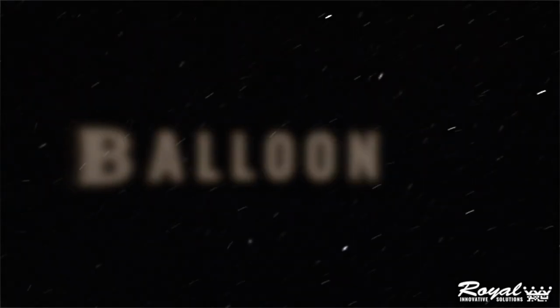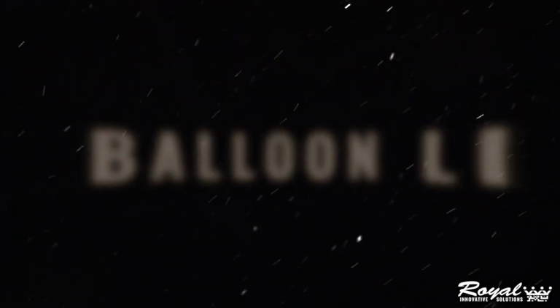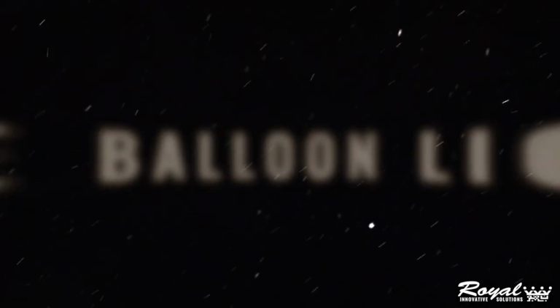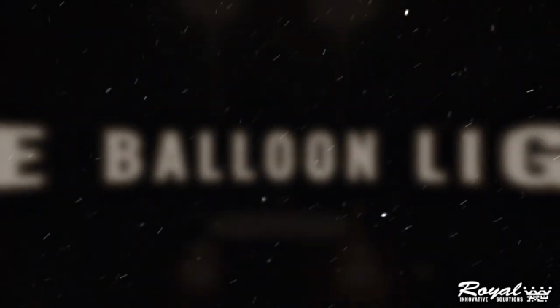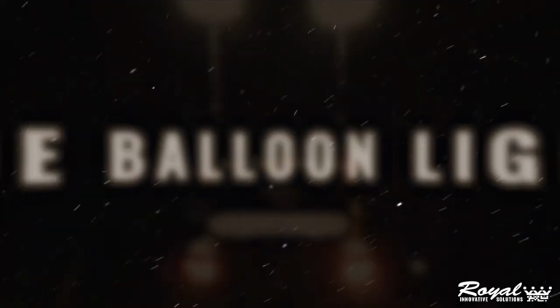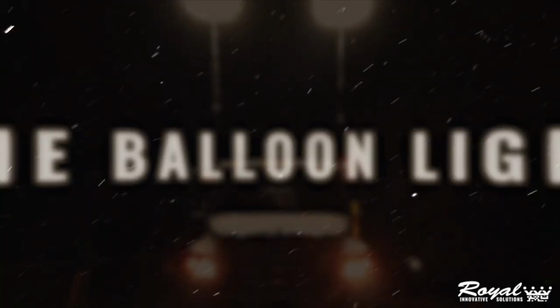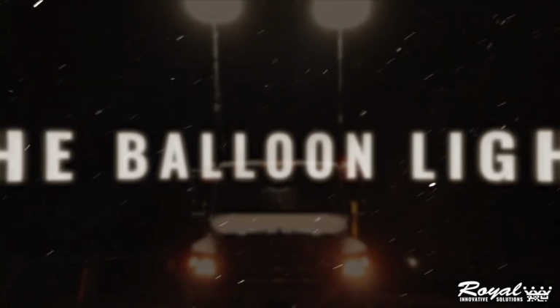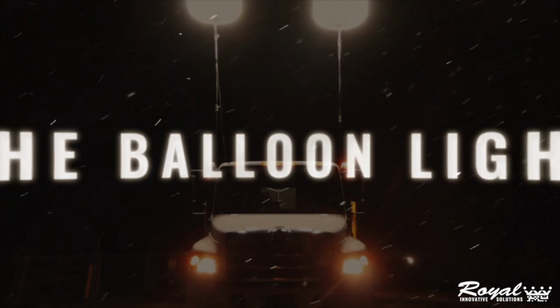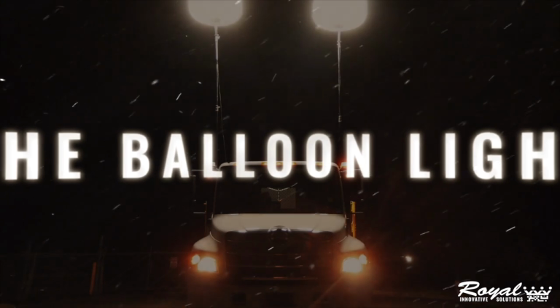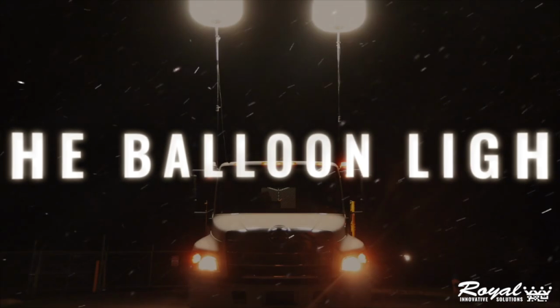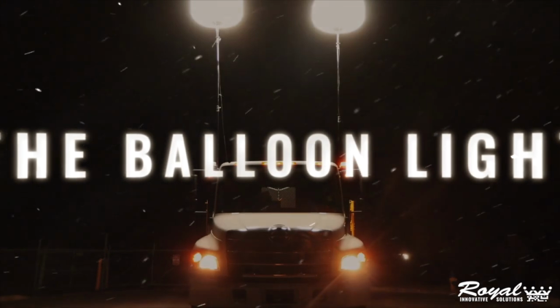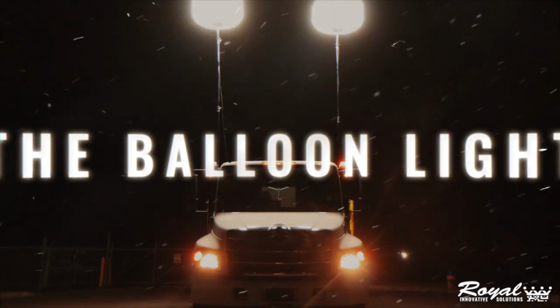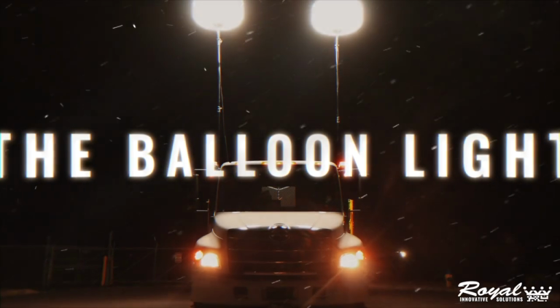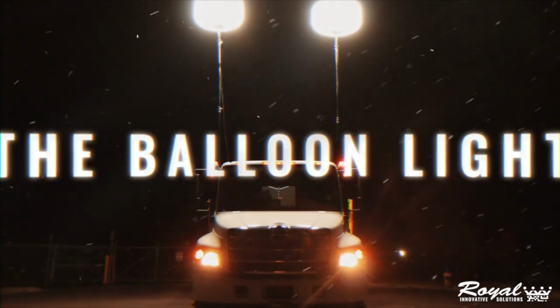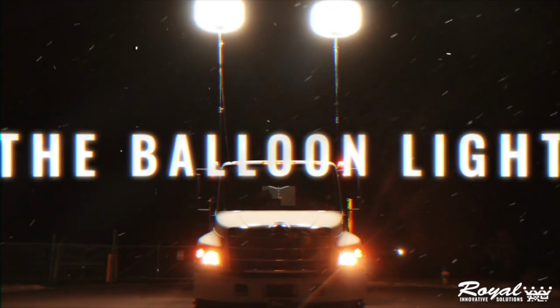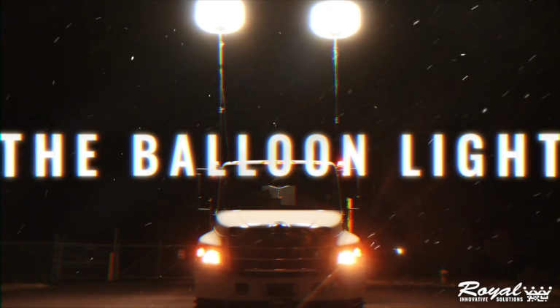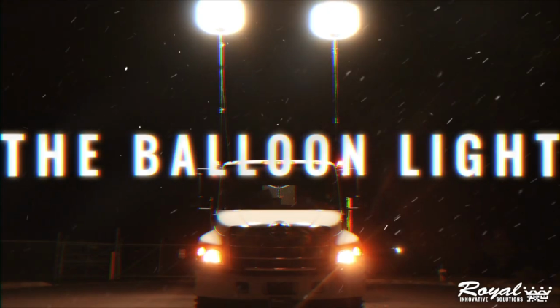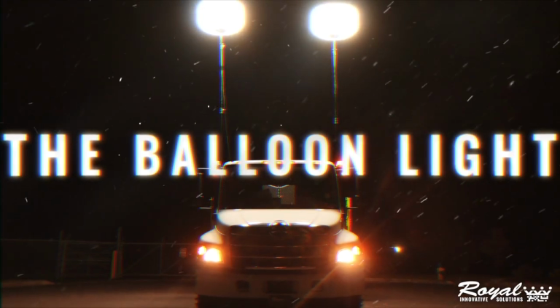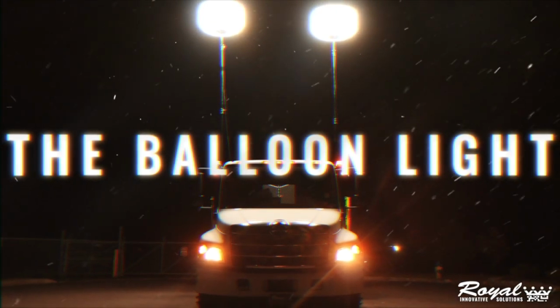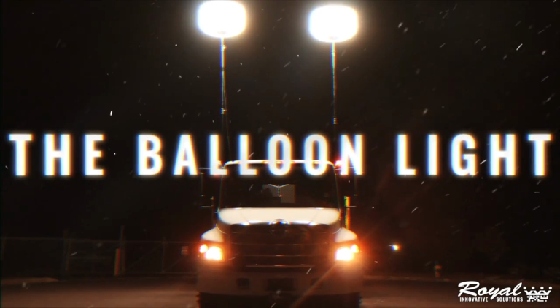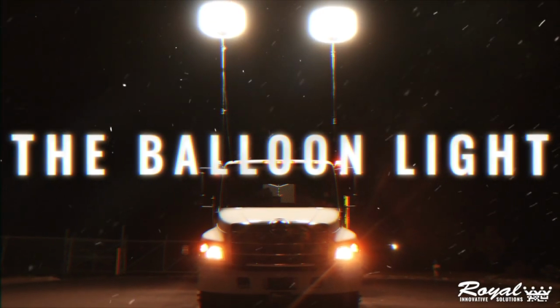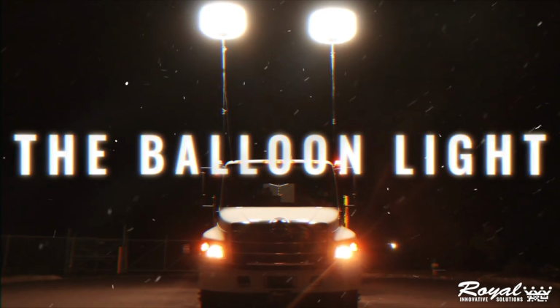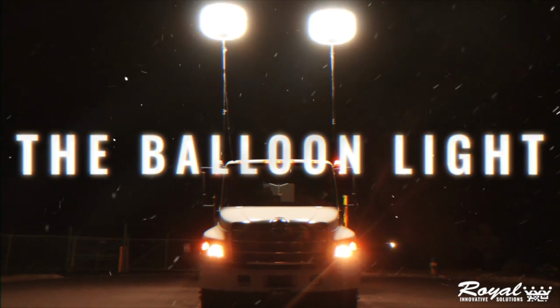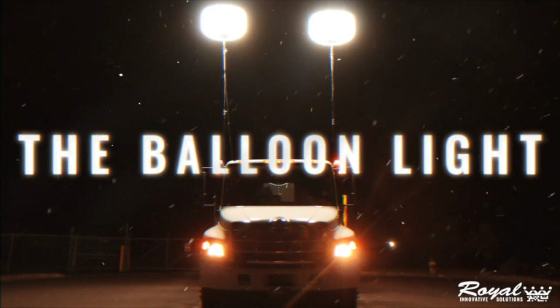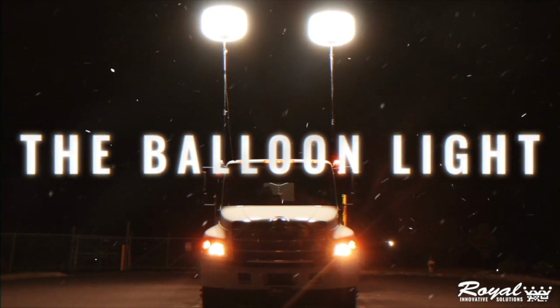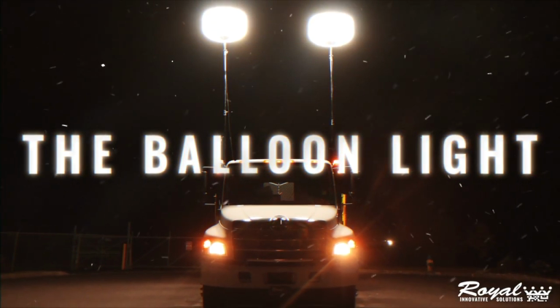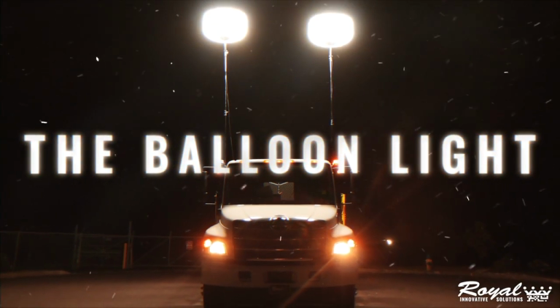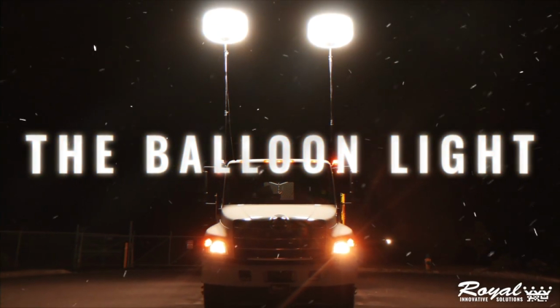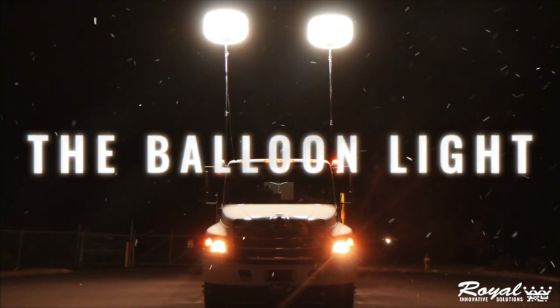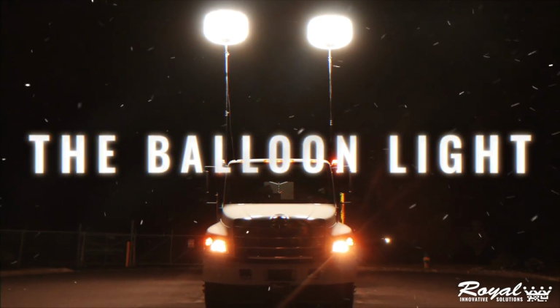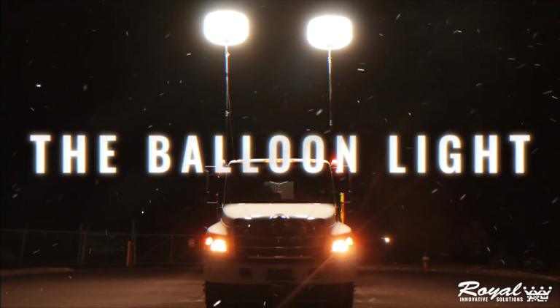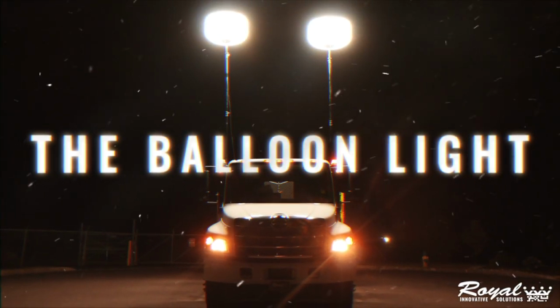Here at Royal, we are introducing the newest lighting solution for your work zones: the balloon light by Airstar.